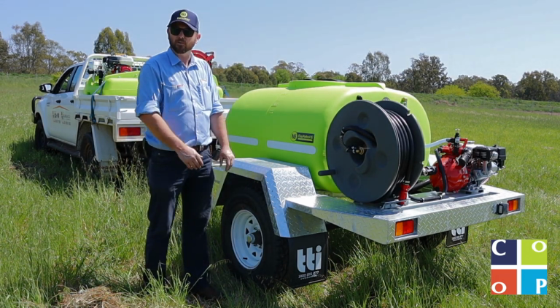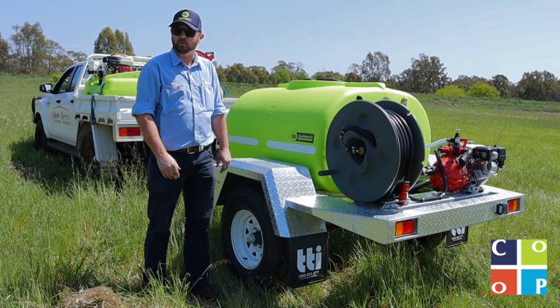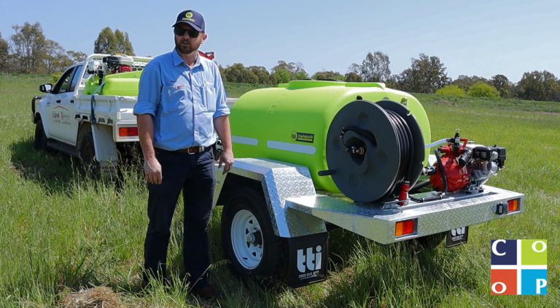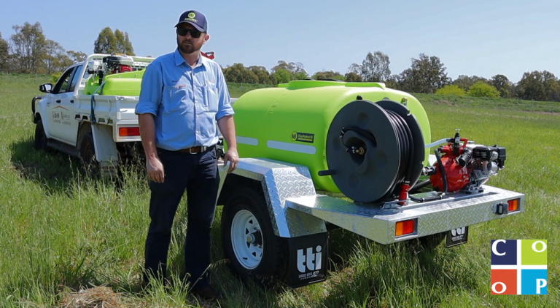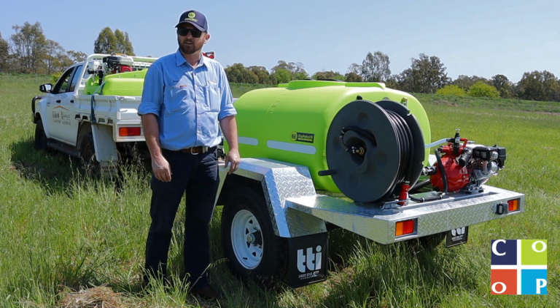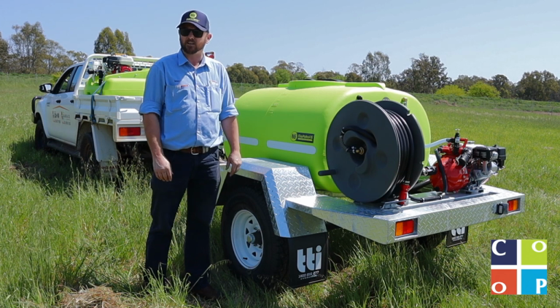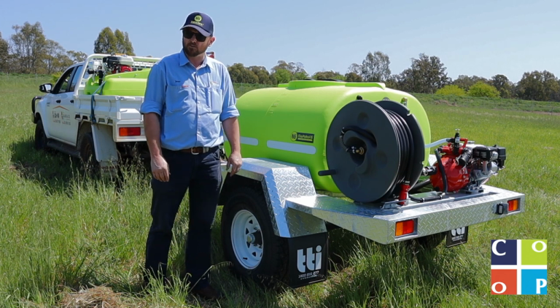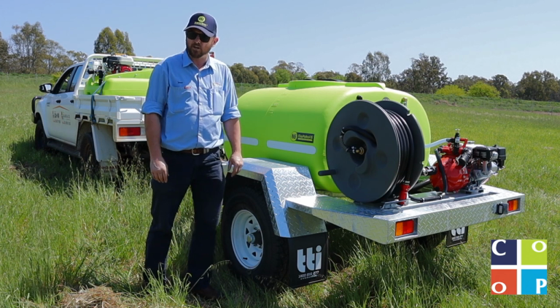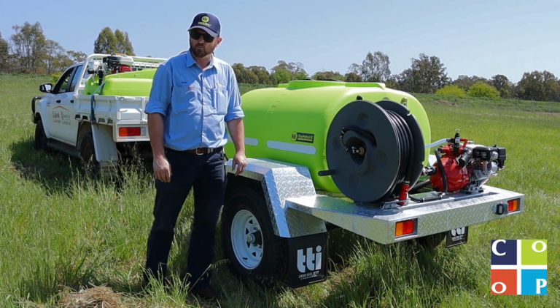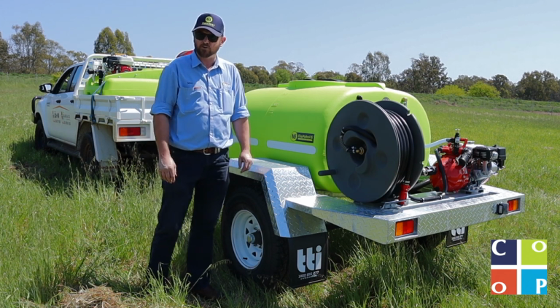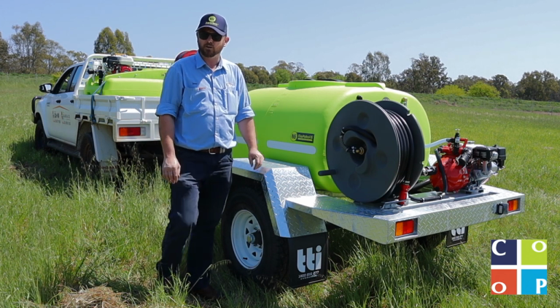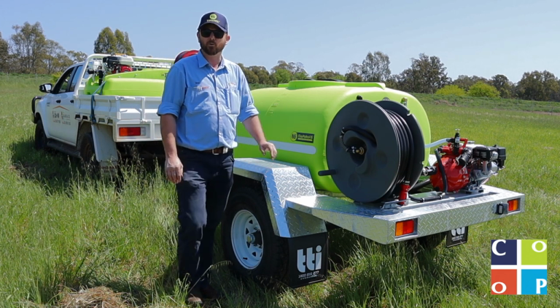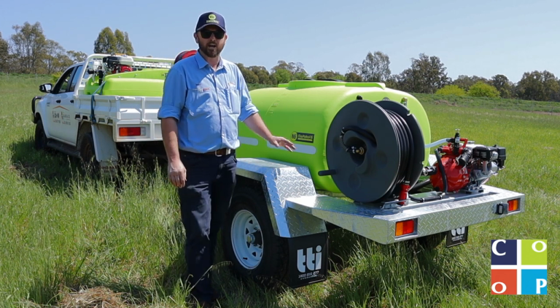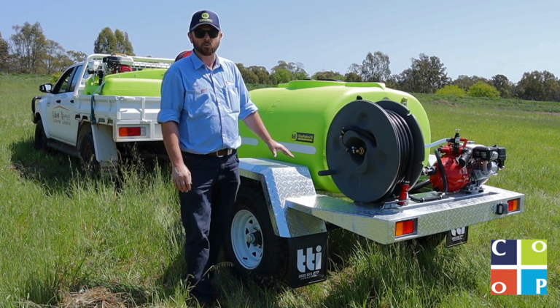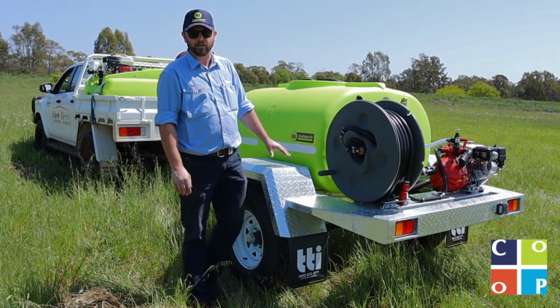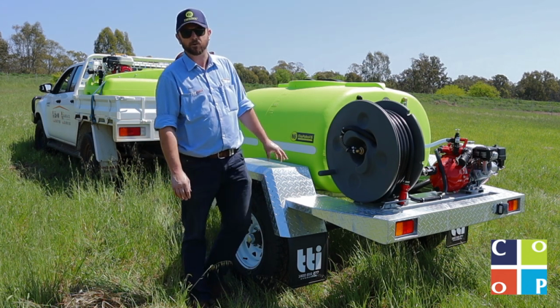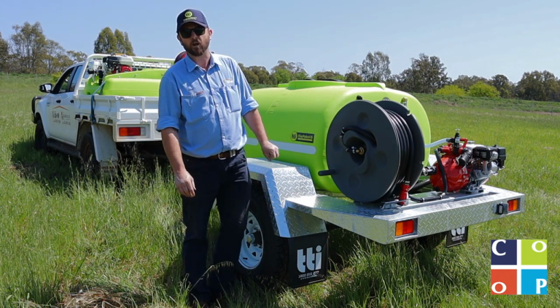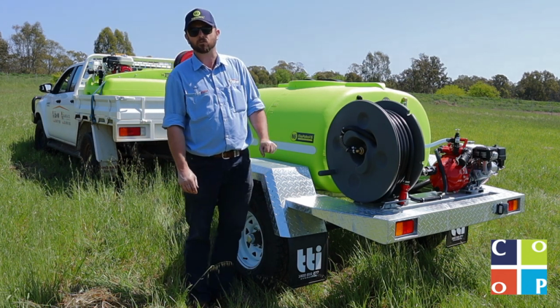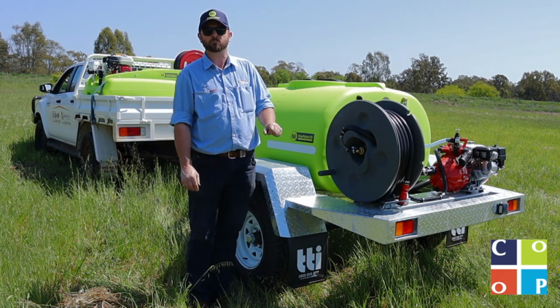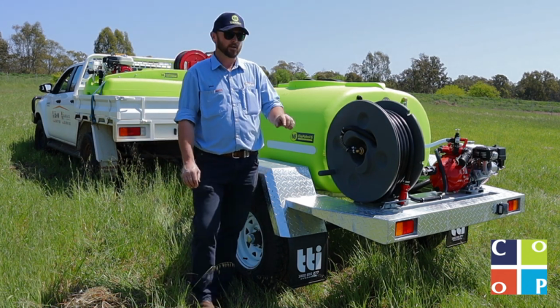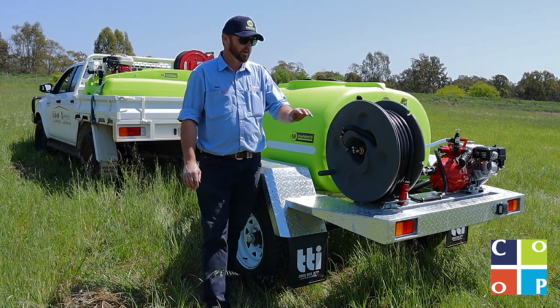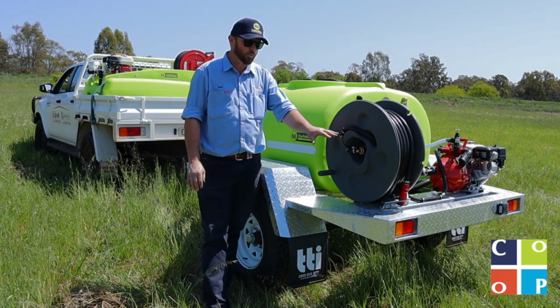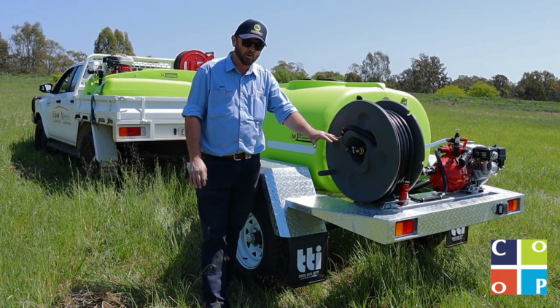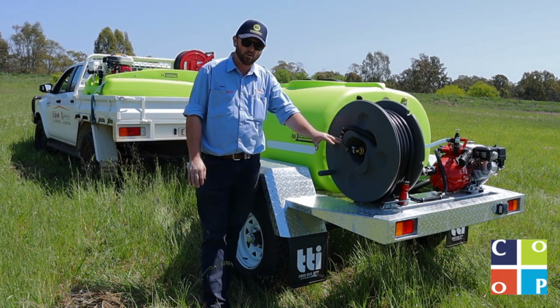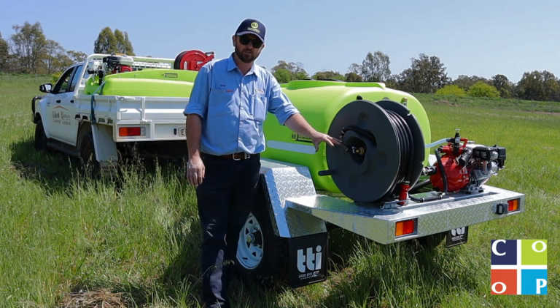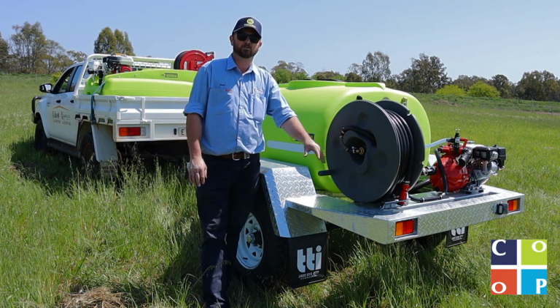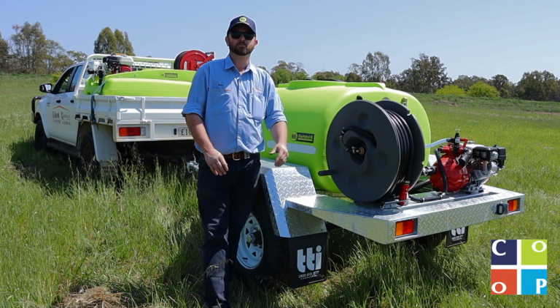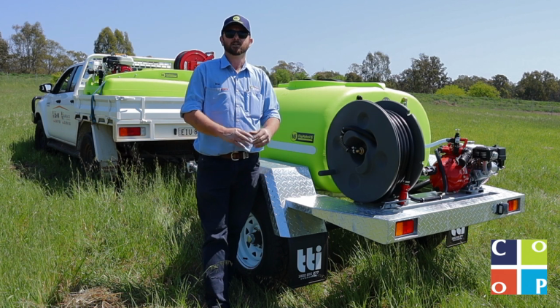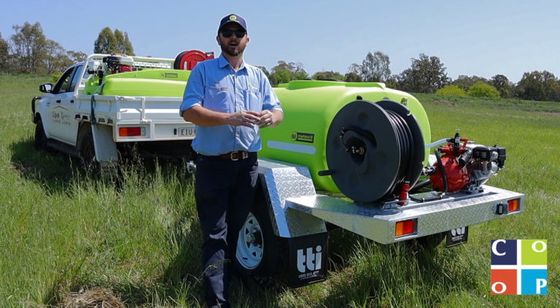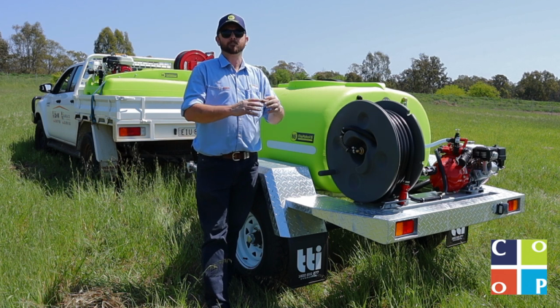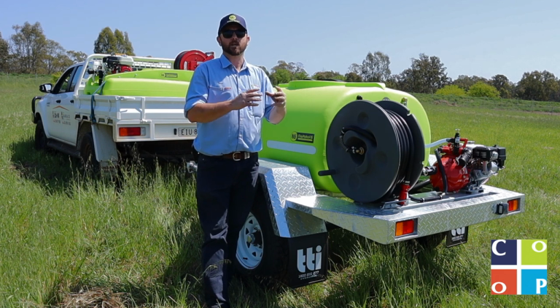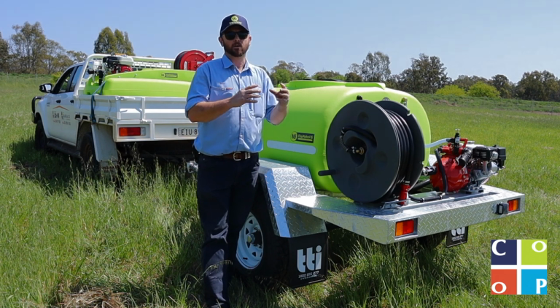We've got a 14 inch wheel option — this one's fitted with 15 inch Sun Razor wheels. We can put electric brakes on them, and they've all got lights on them. They are a really well thought out package.